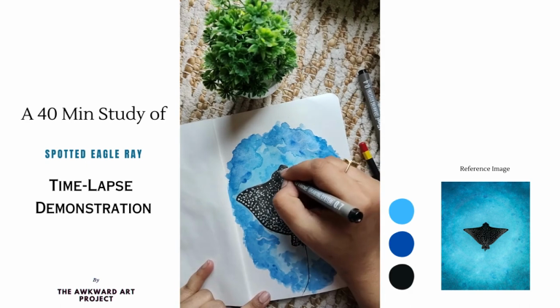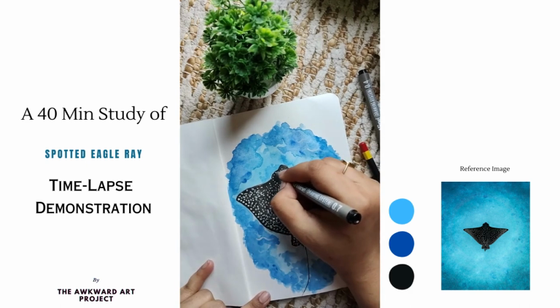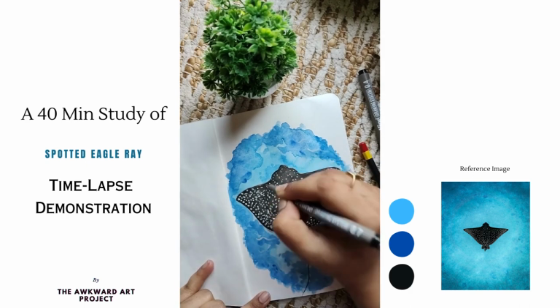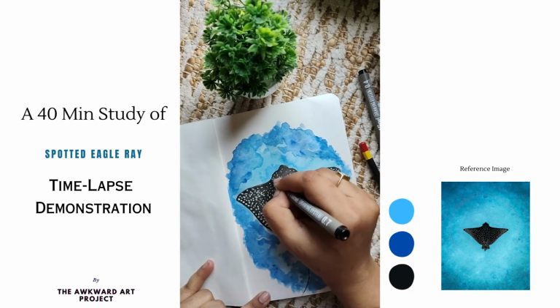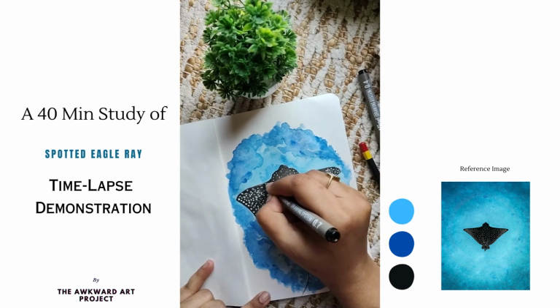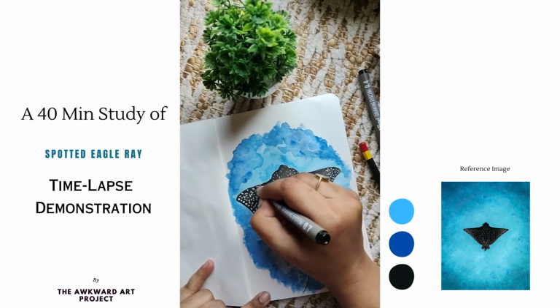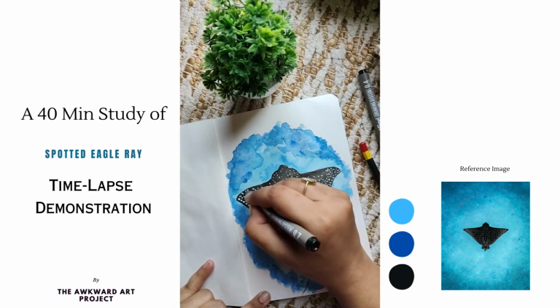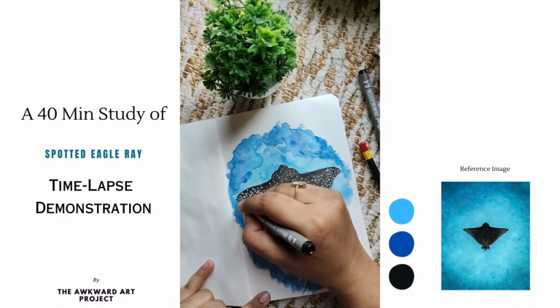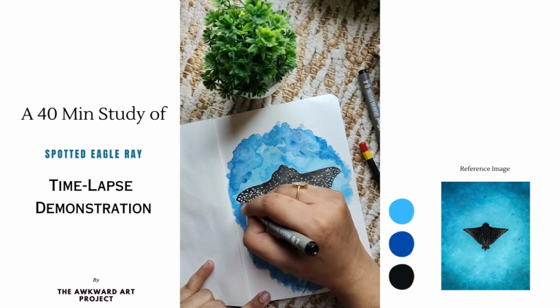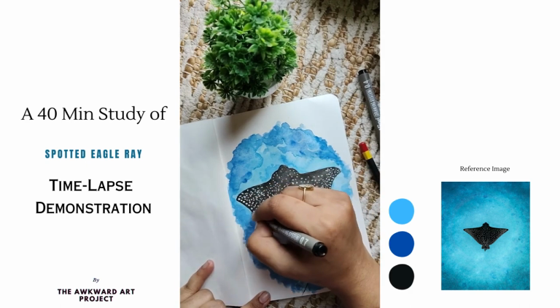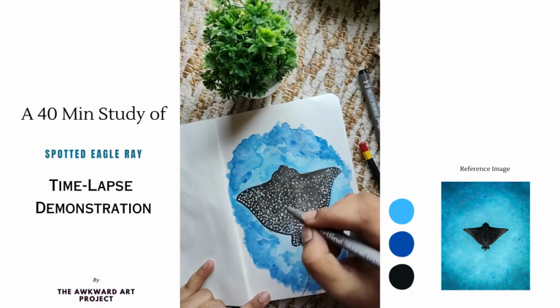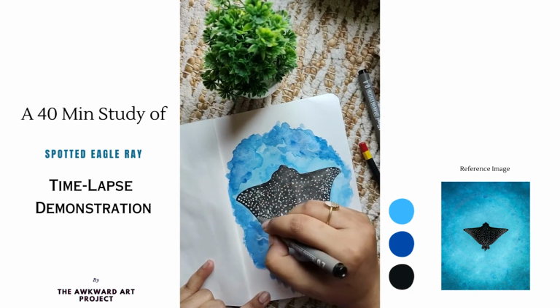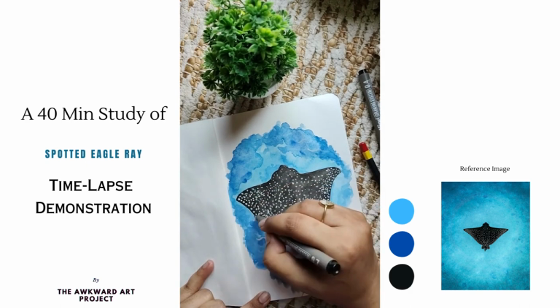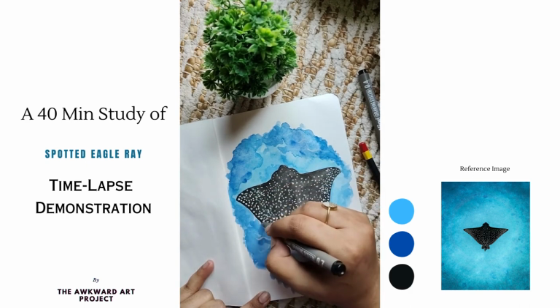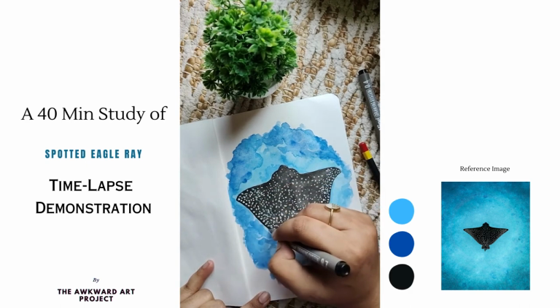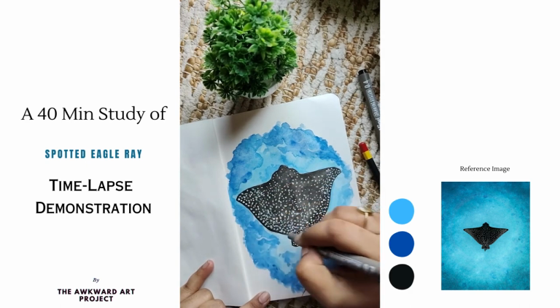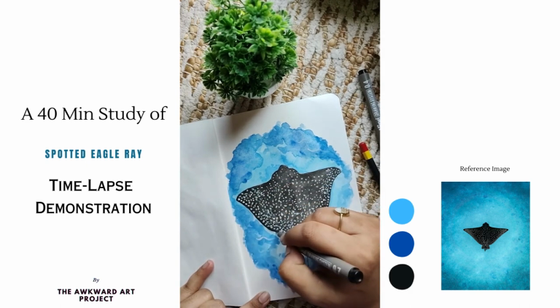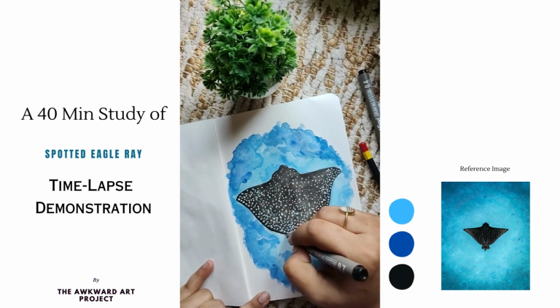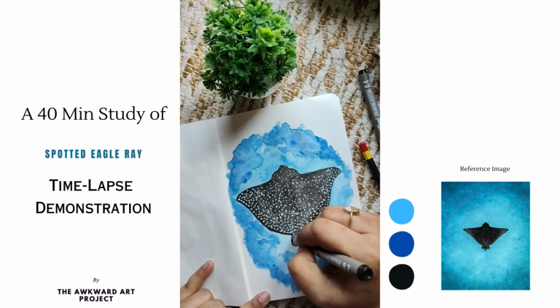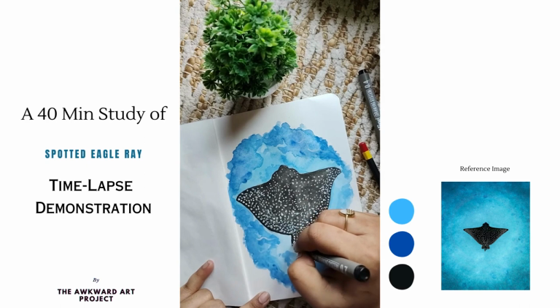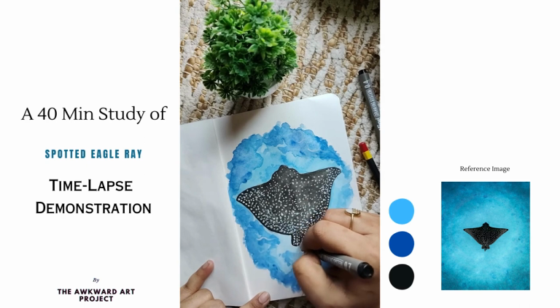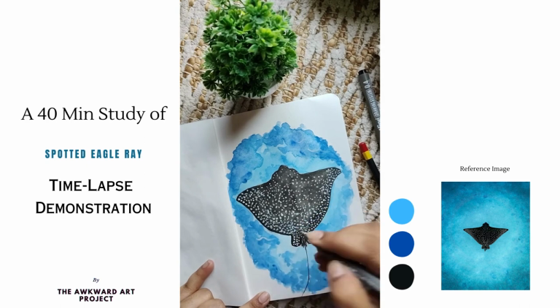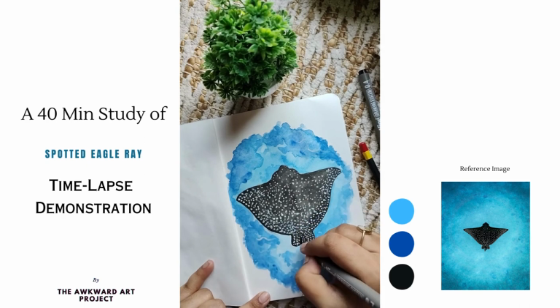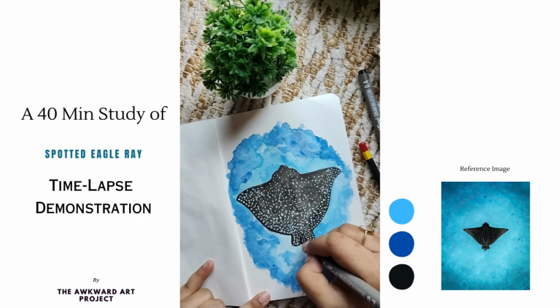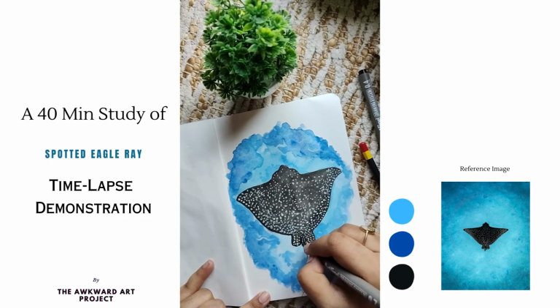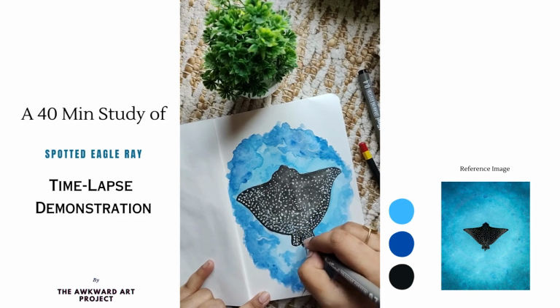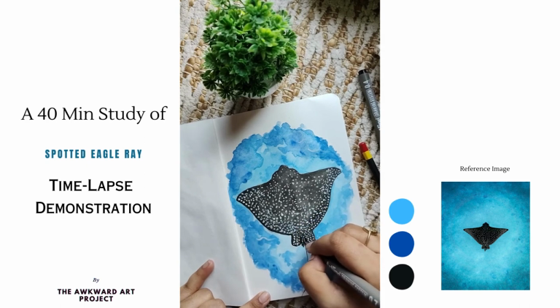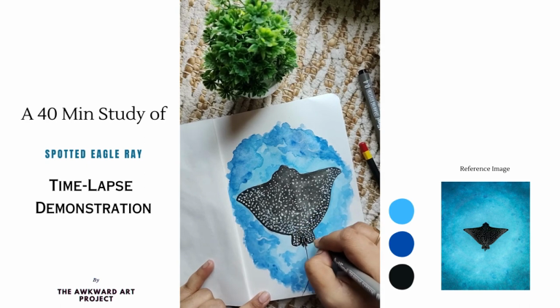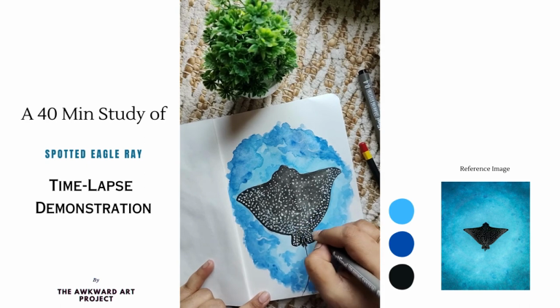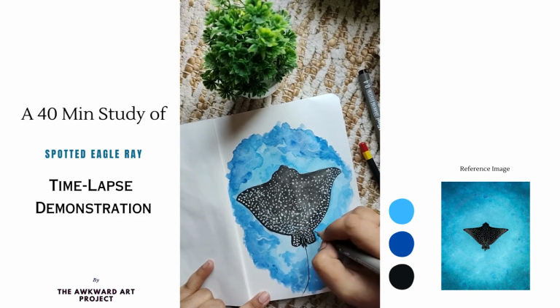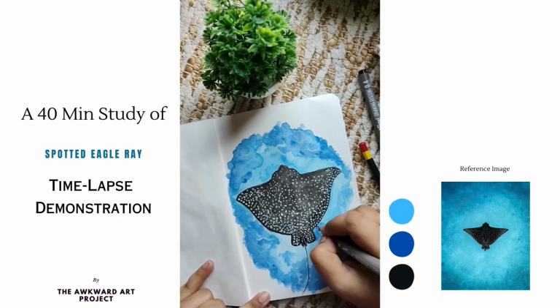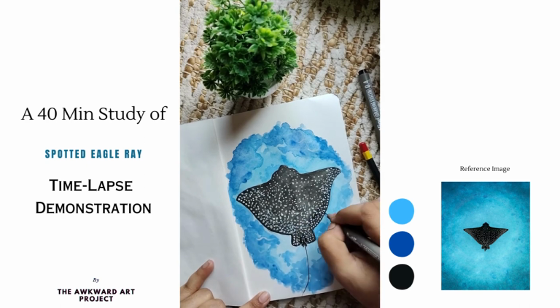Lastly, I am using the same technical pen to outline the body to make it much more clean and sharp.